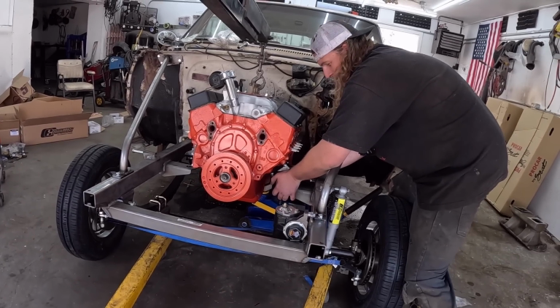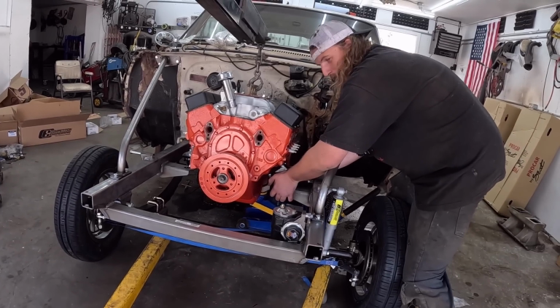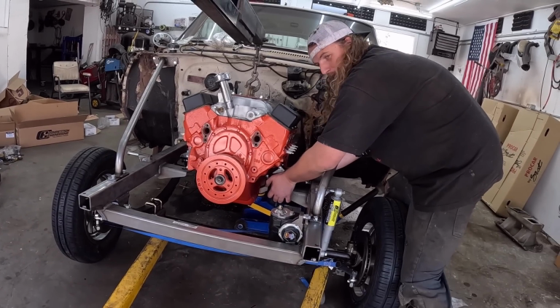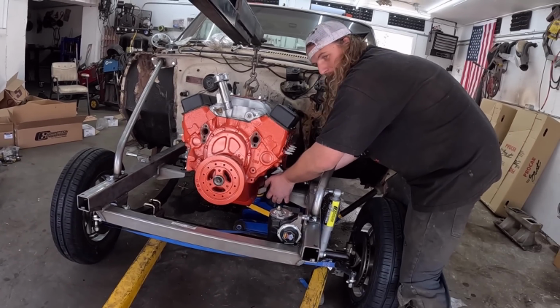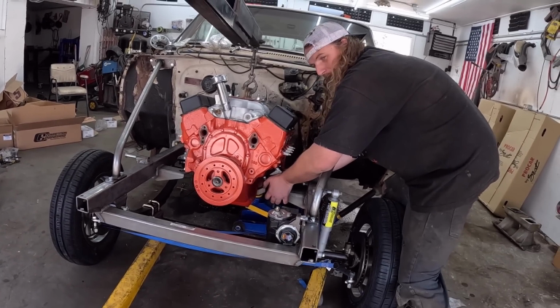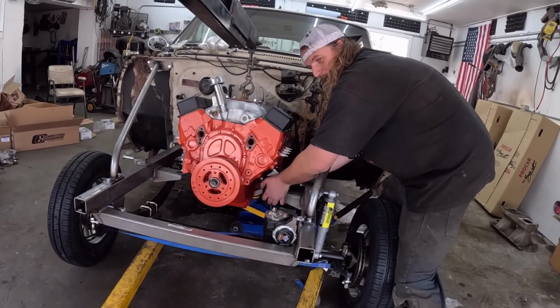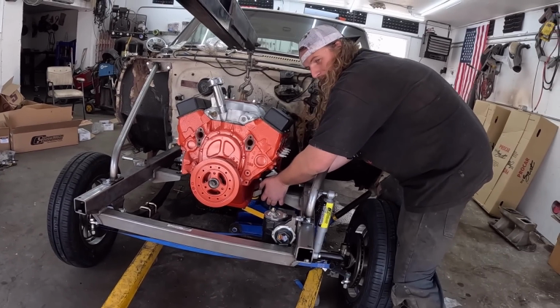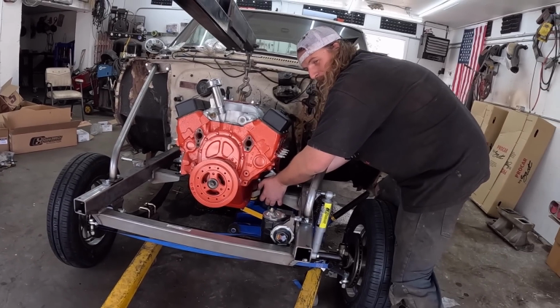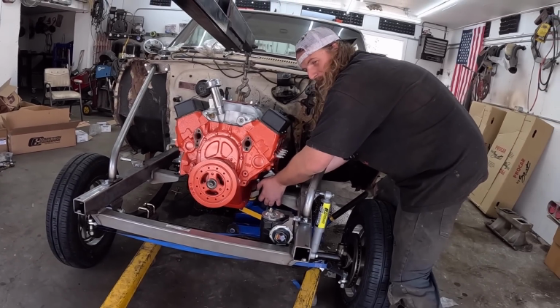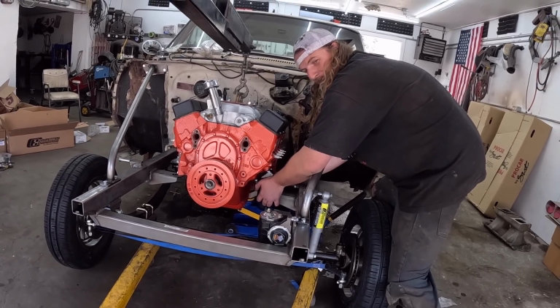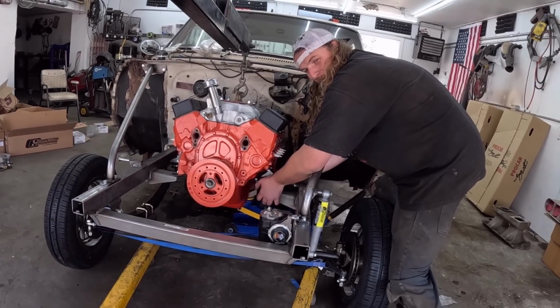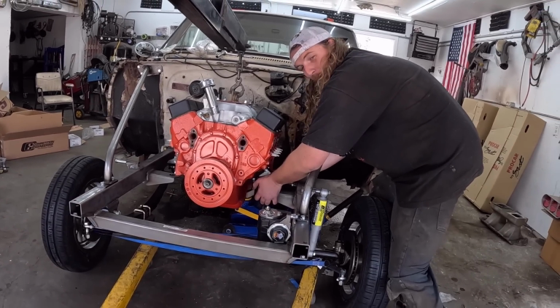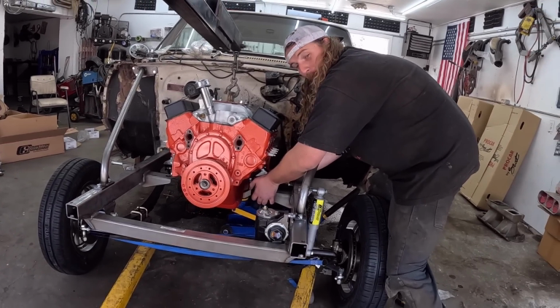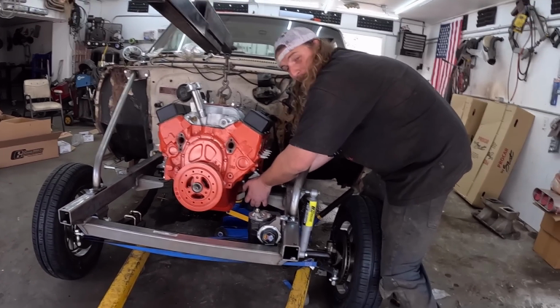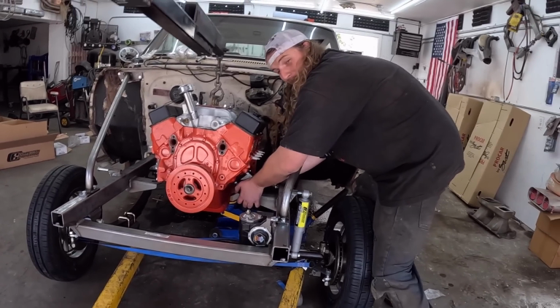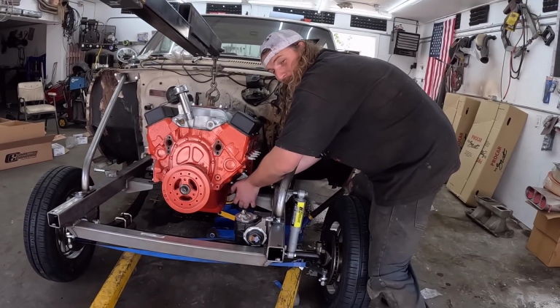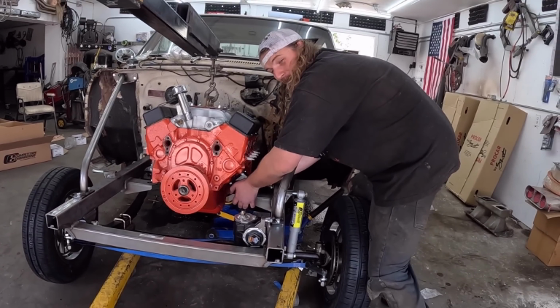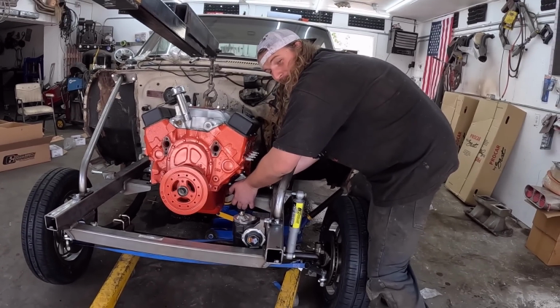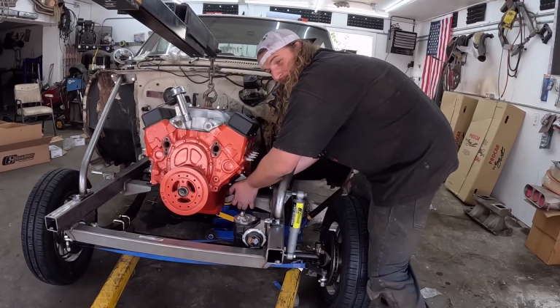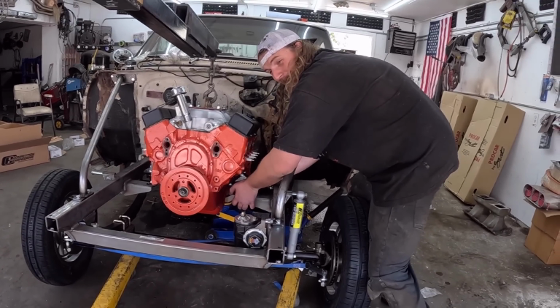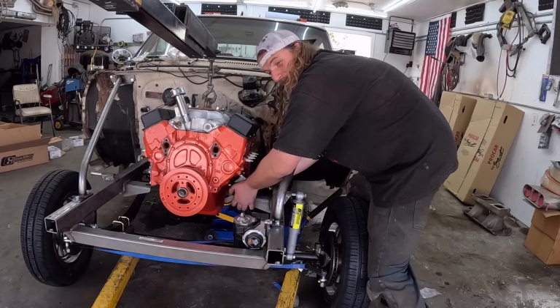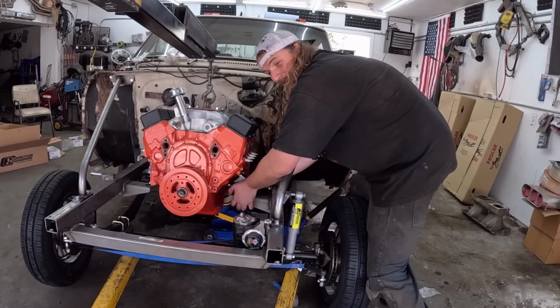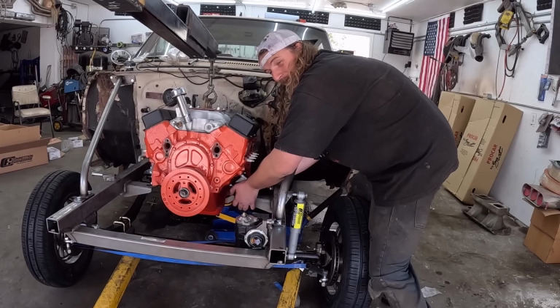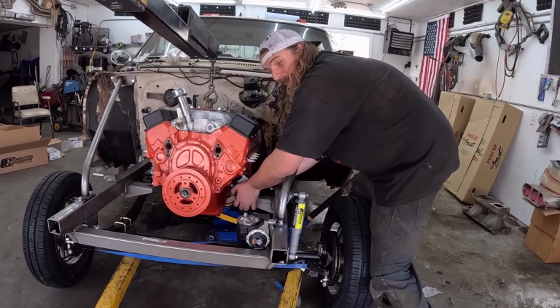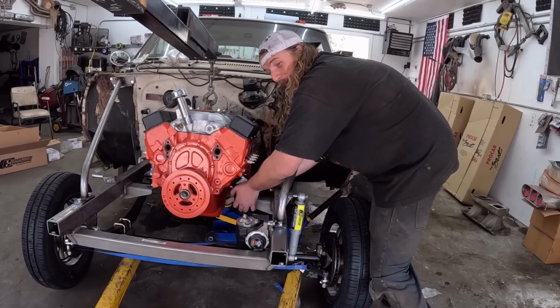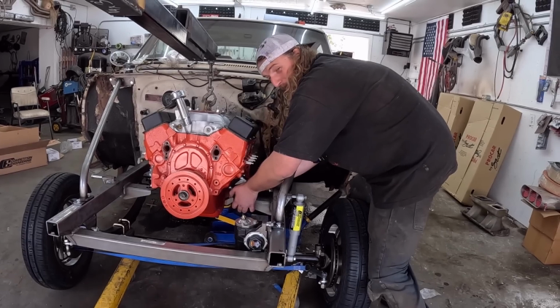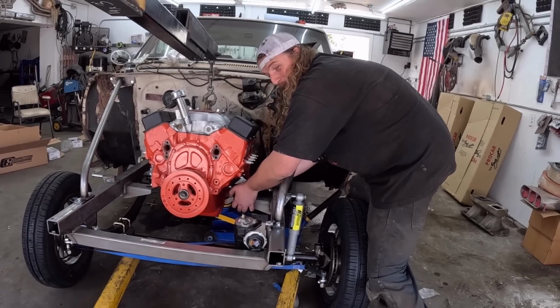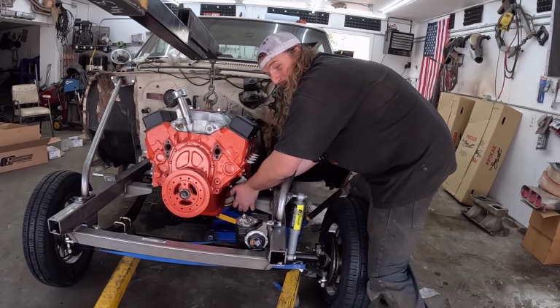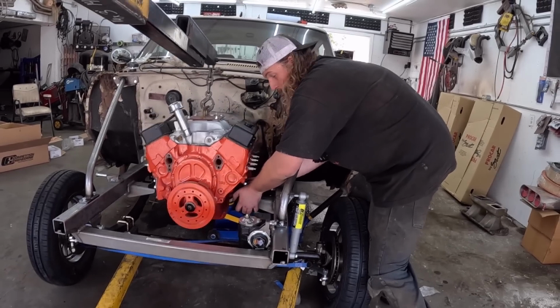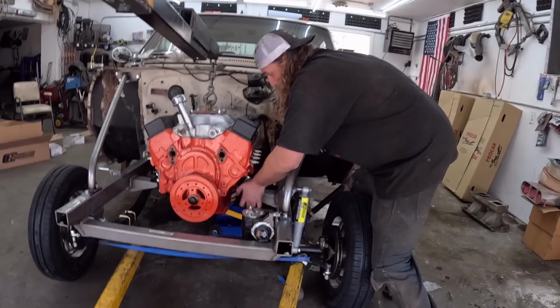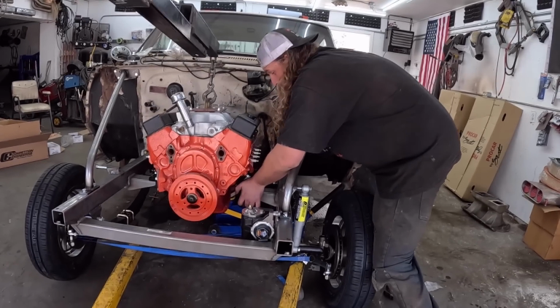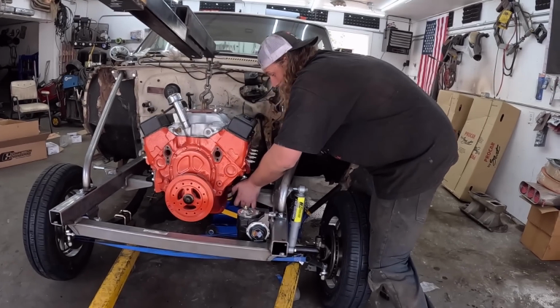You want to yell at me, get the camera off. You're going right, I can see. I'm going right. Go left. Jesus.